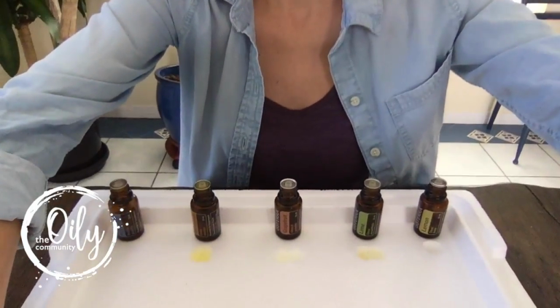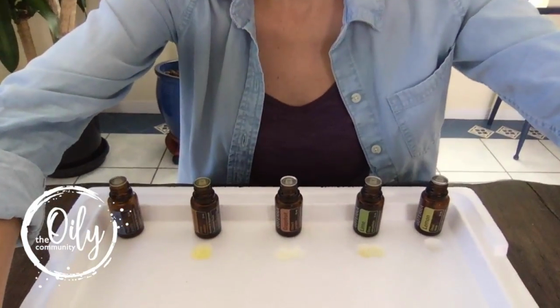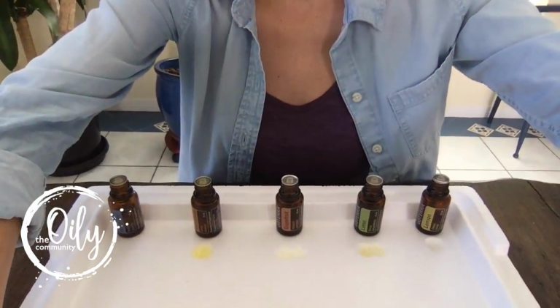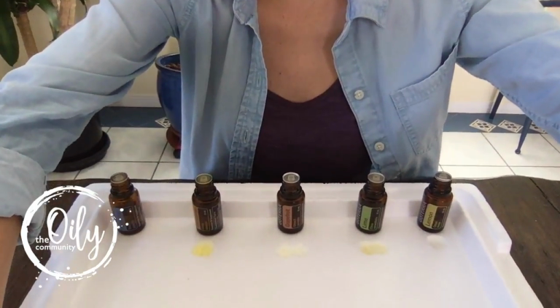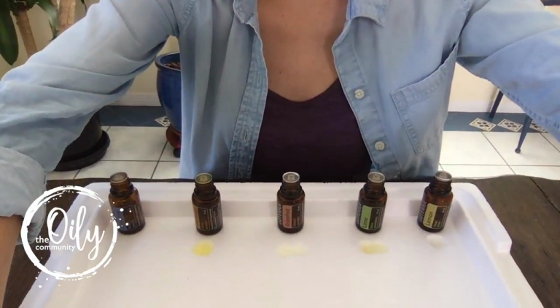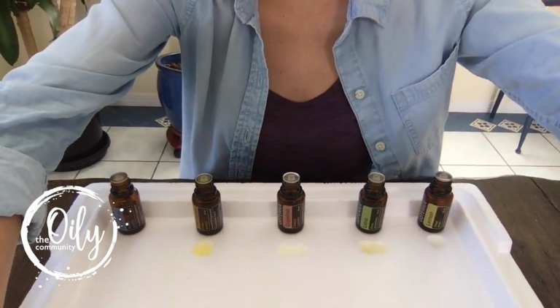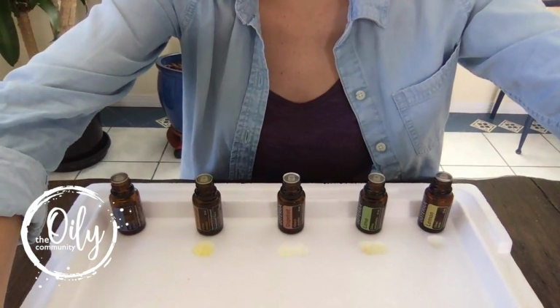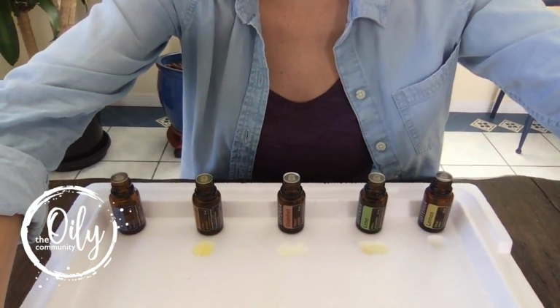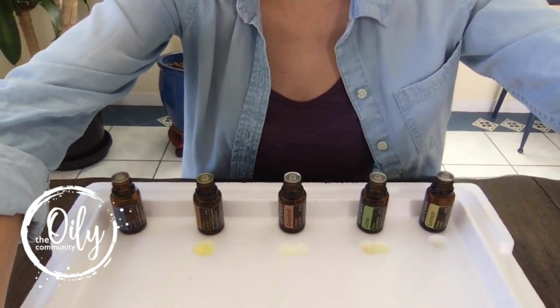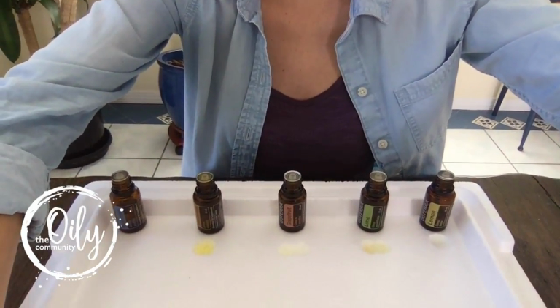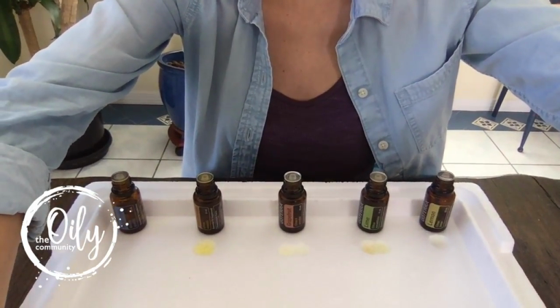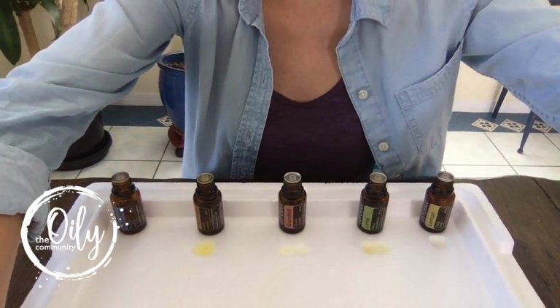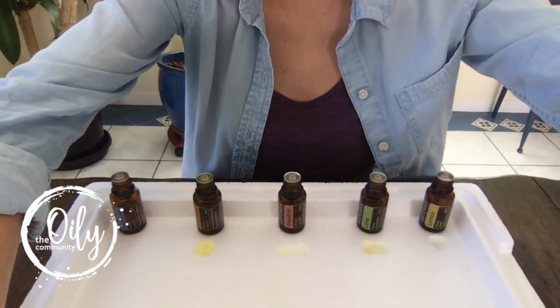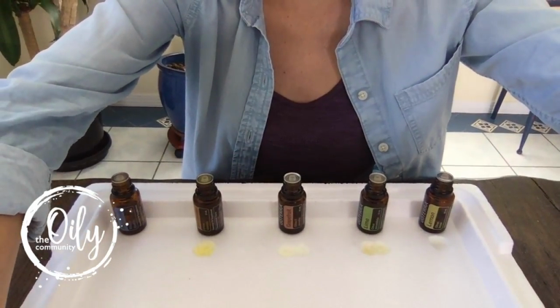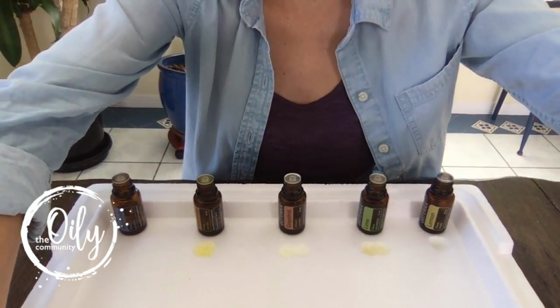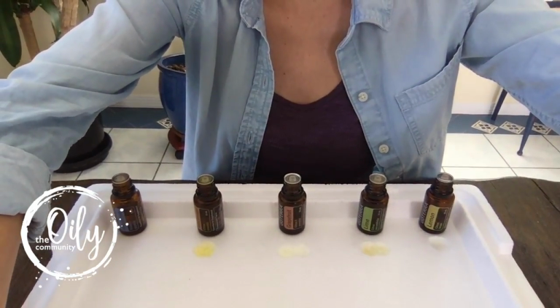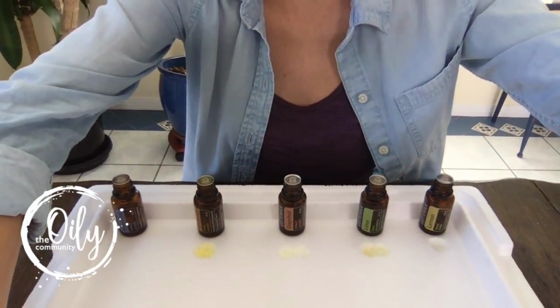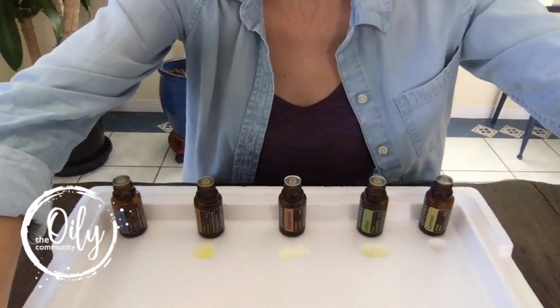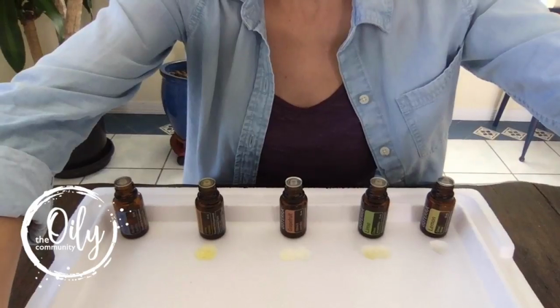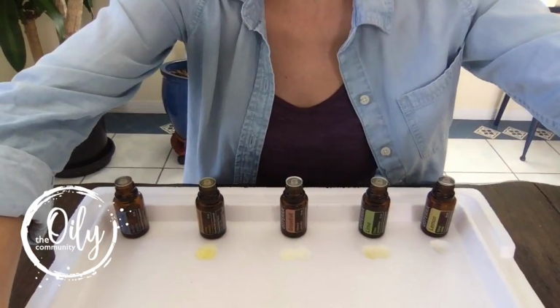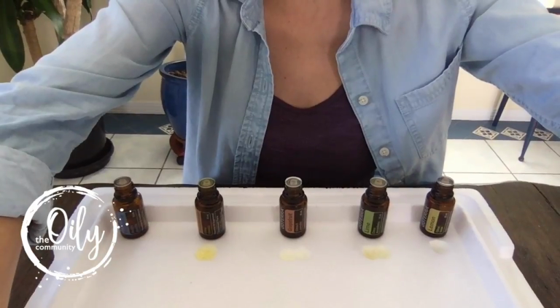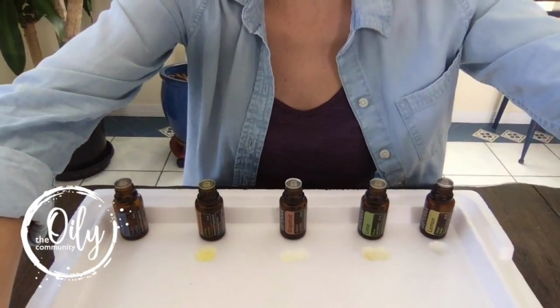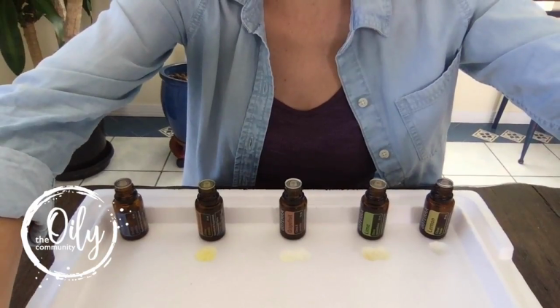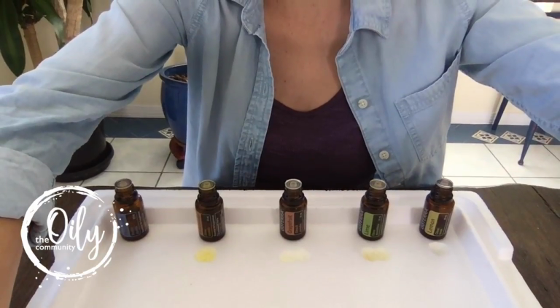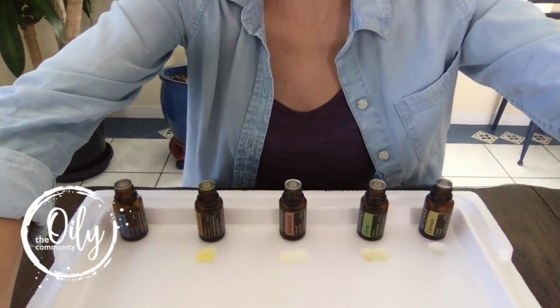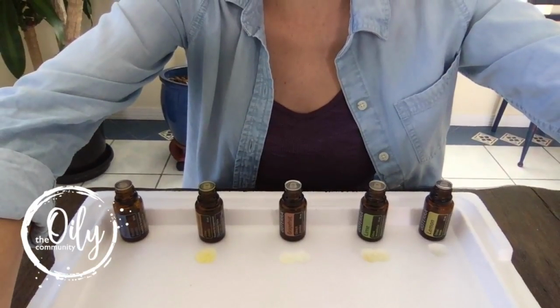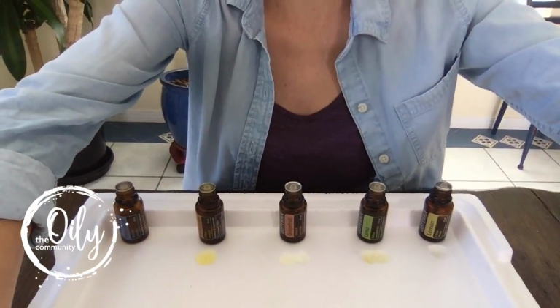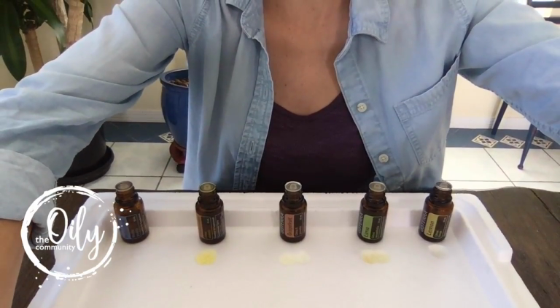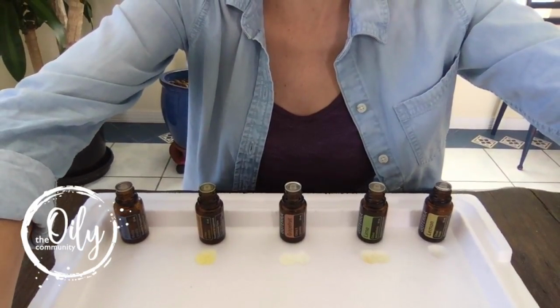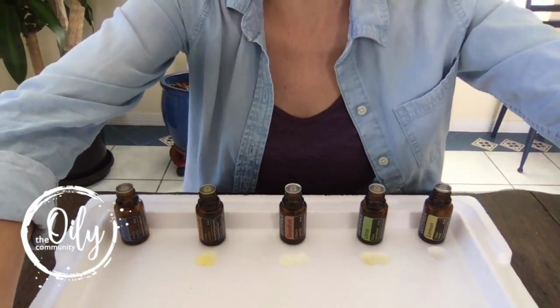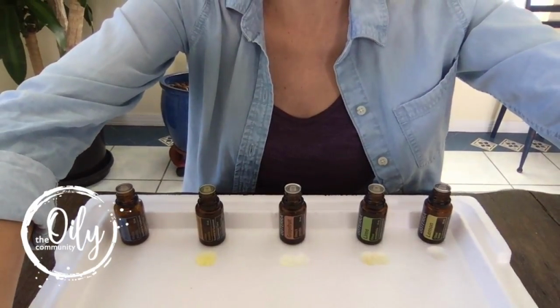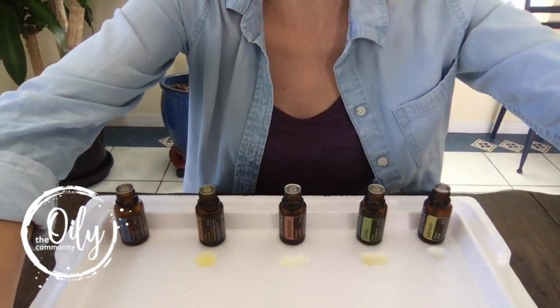Can you guys see that? As it's slowly breaking down those petrochemicals, this would be what would end up in your body, and you don't want that.